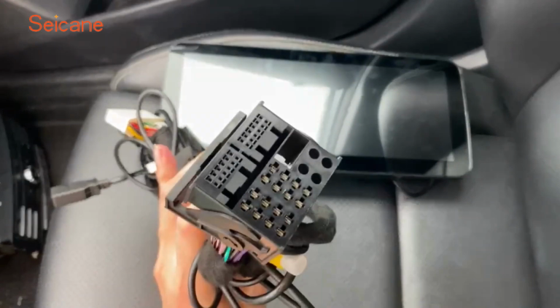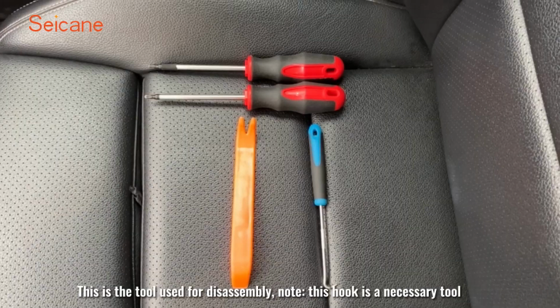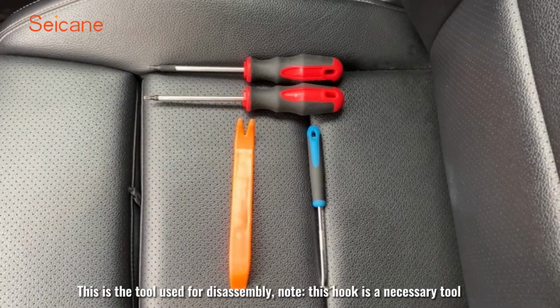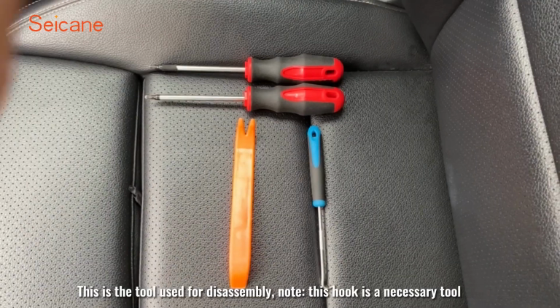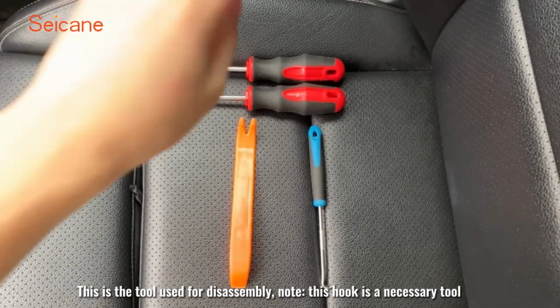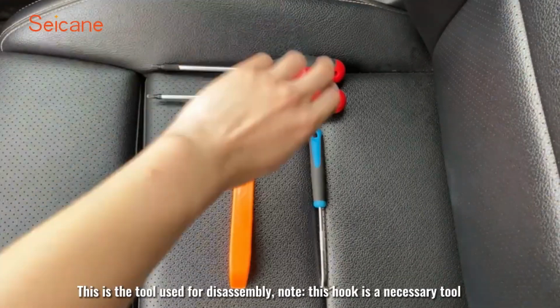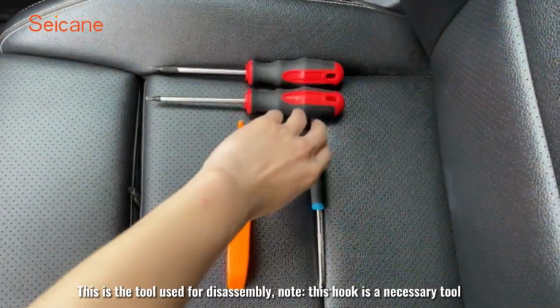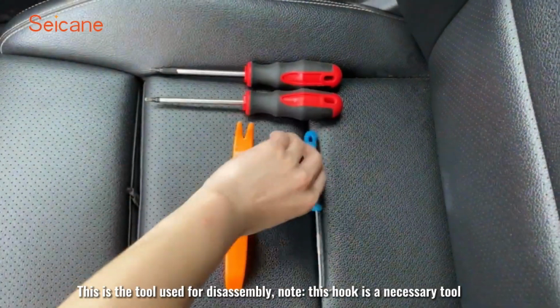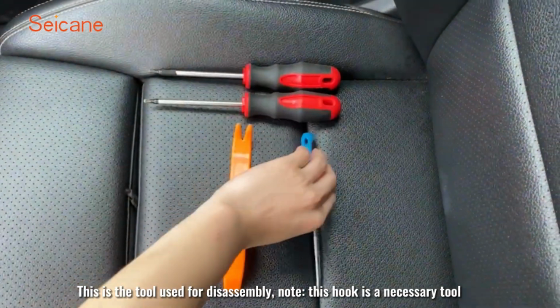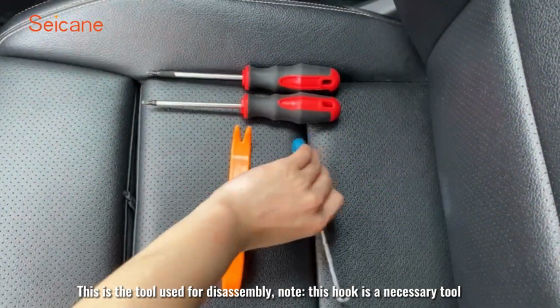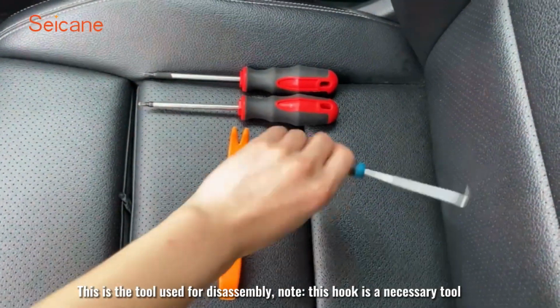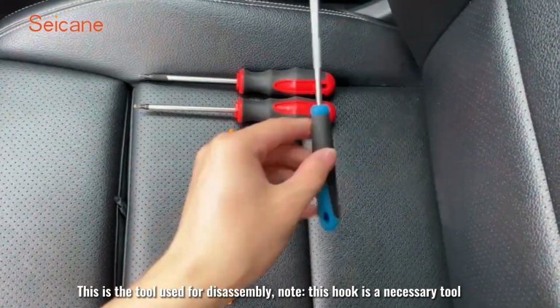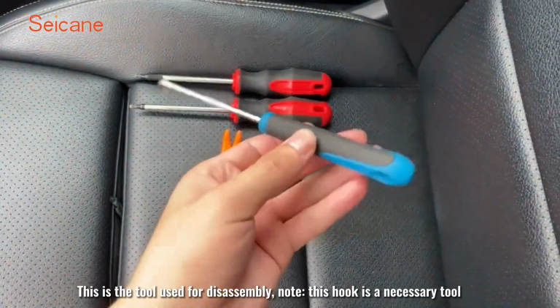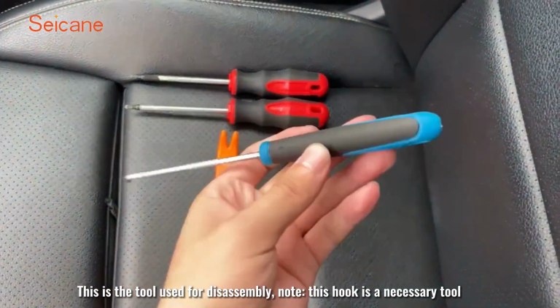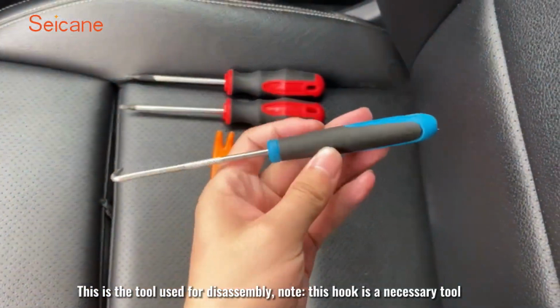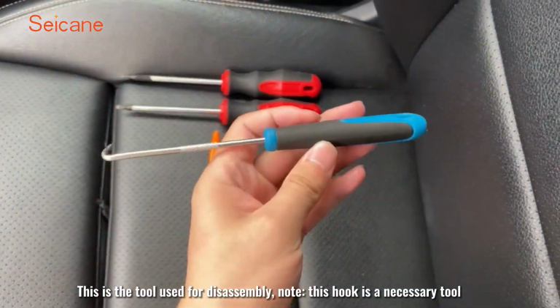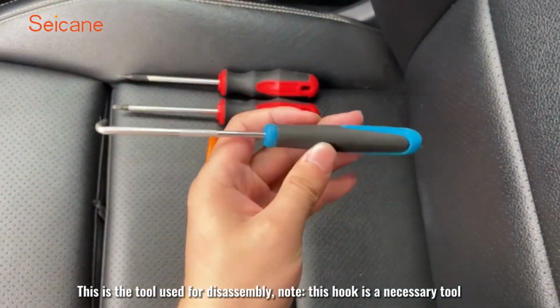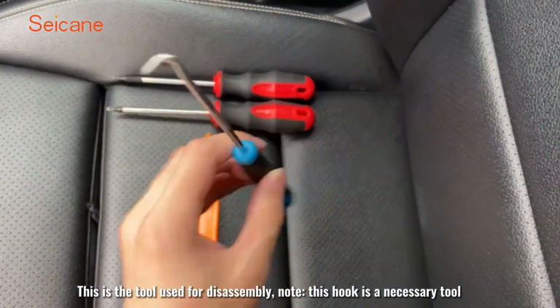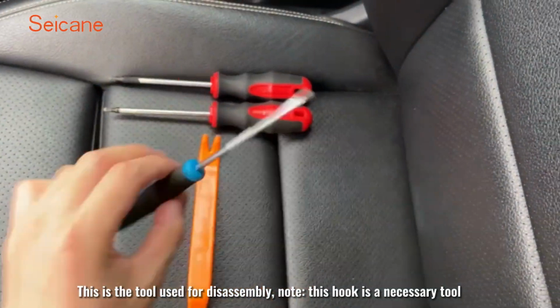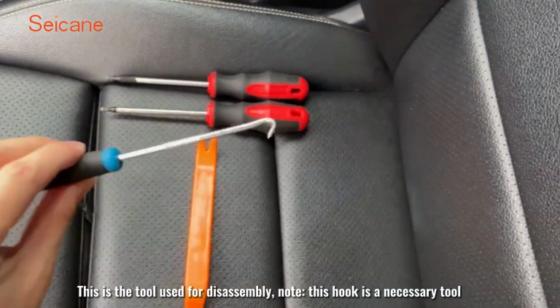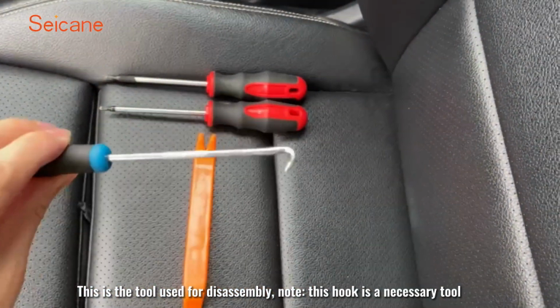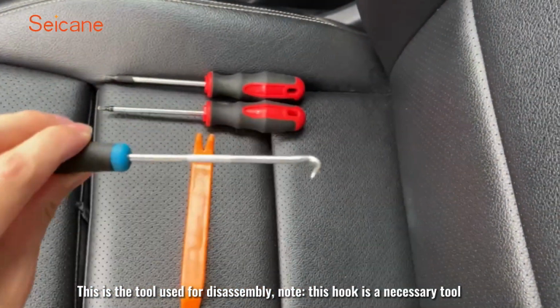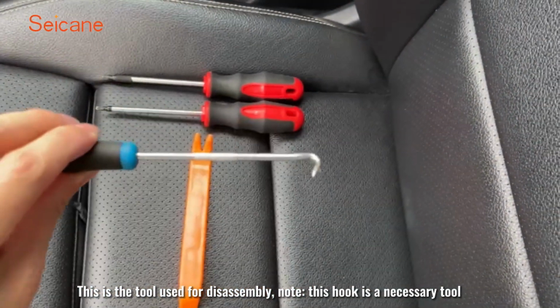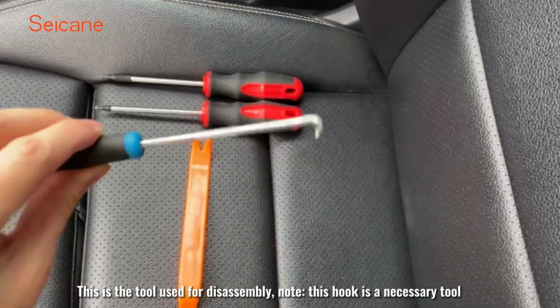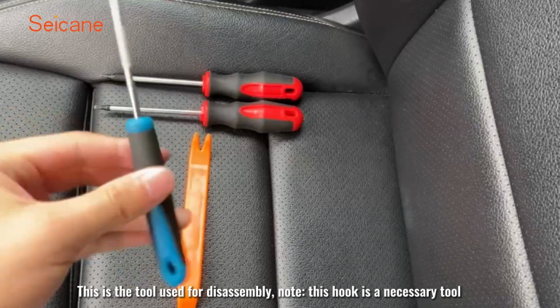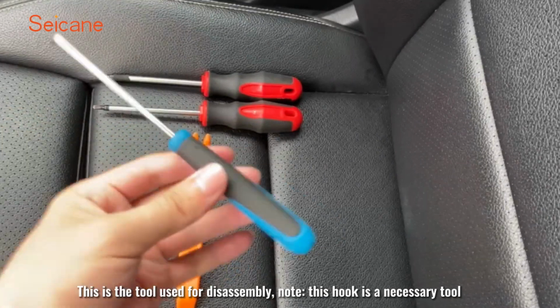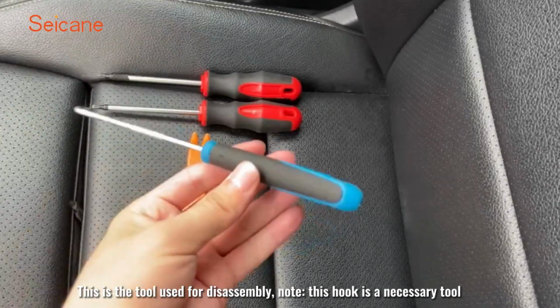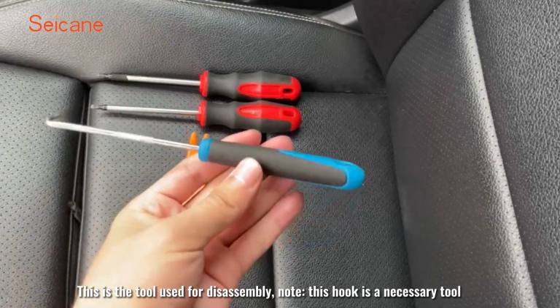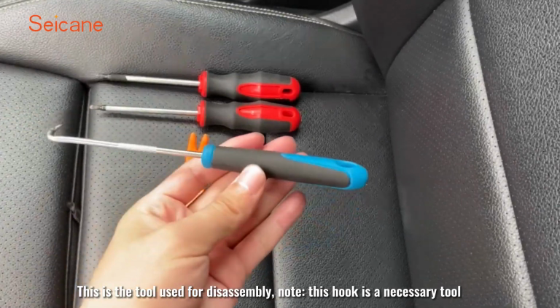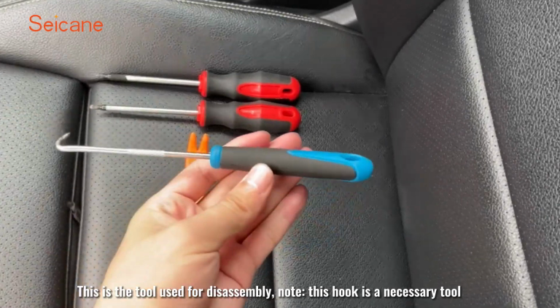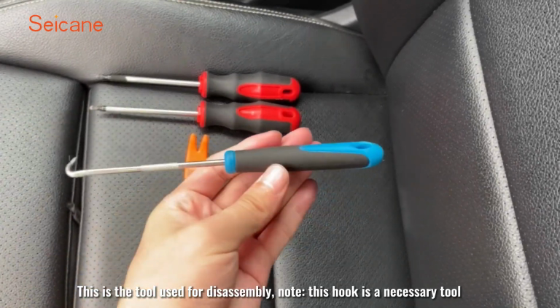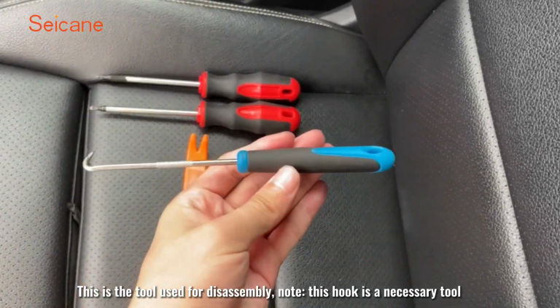This is the tool used for disassembly. Note, this hook is a necessary tool.